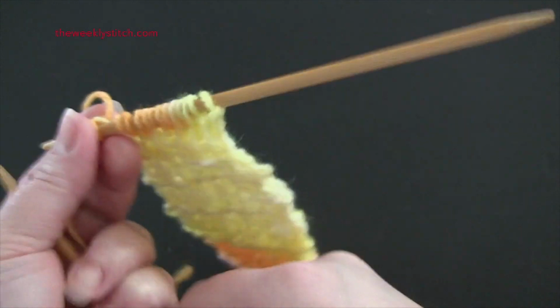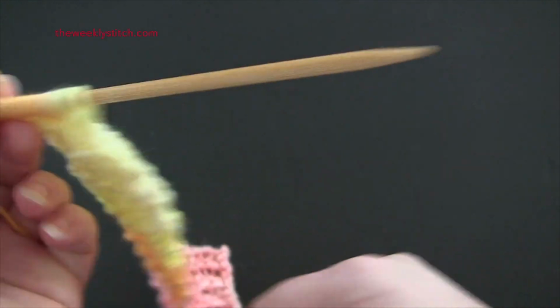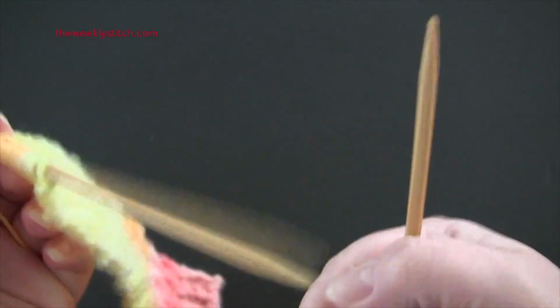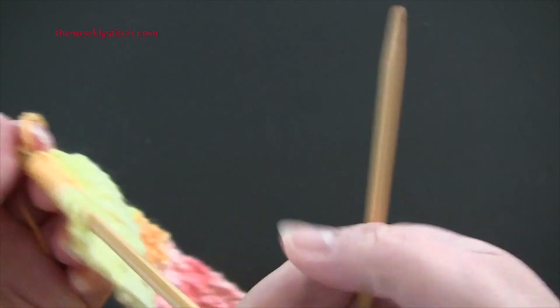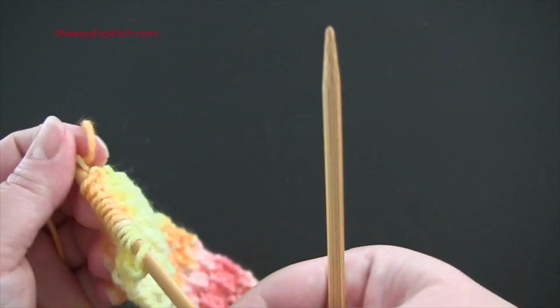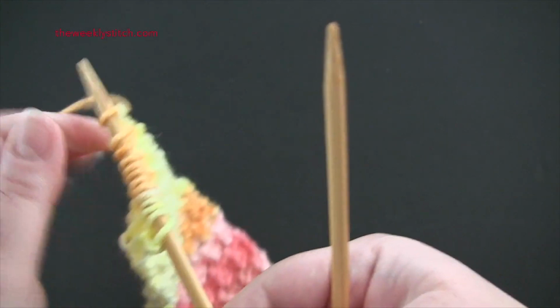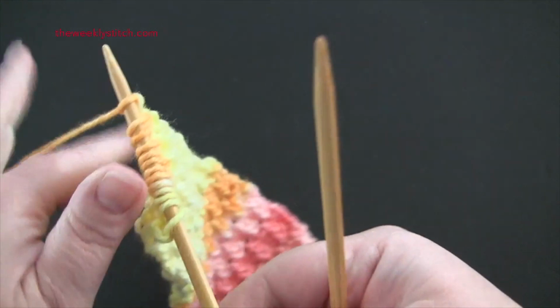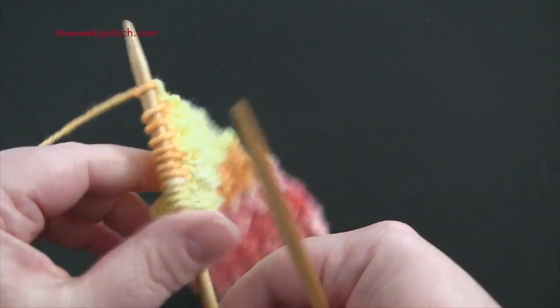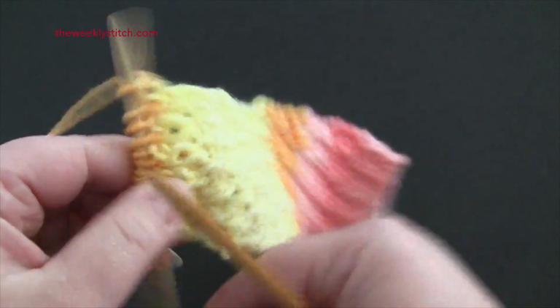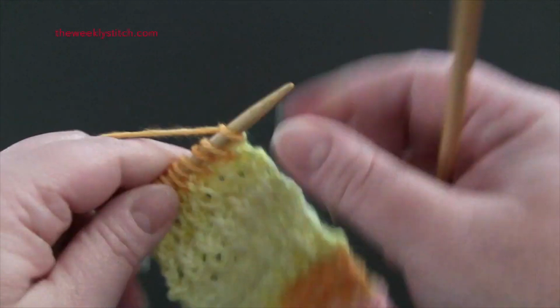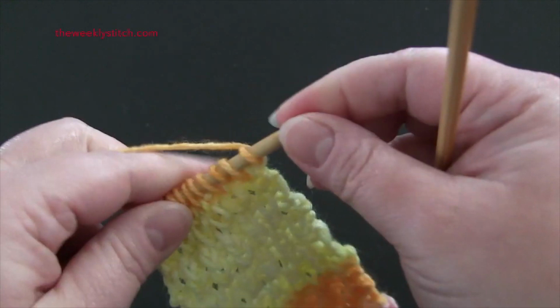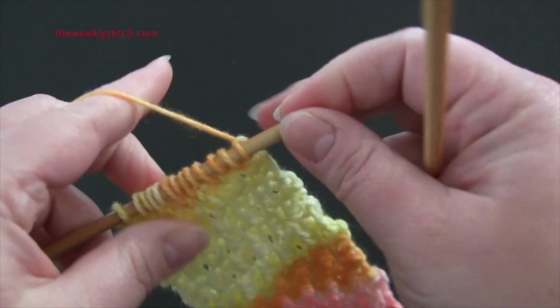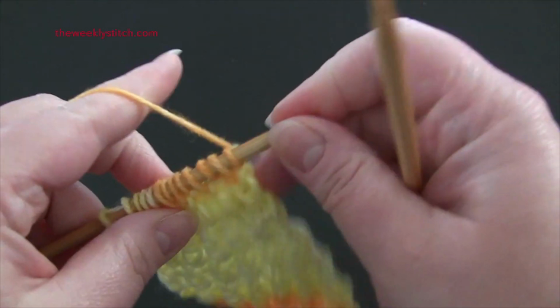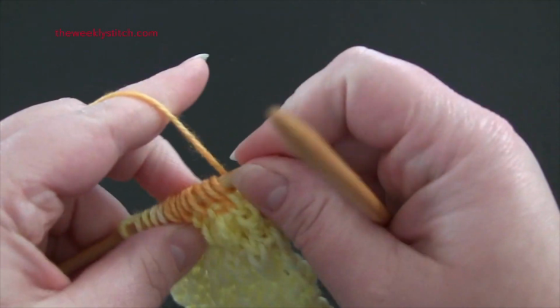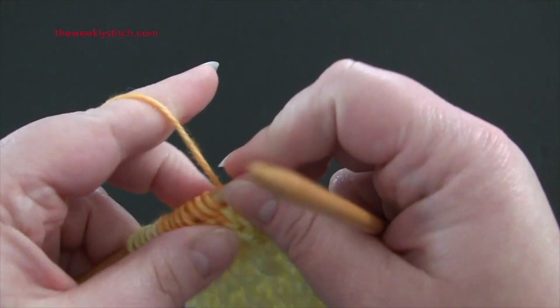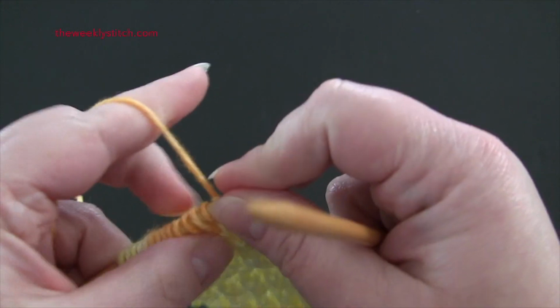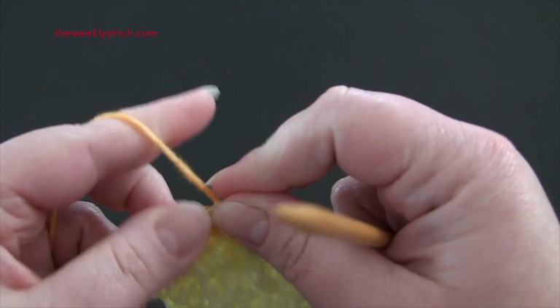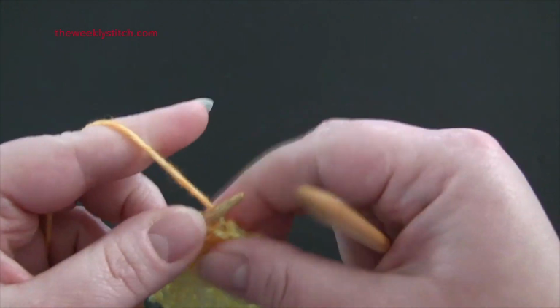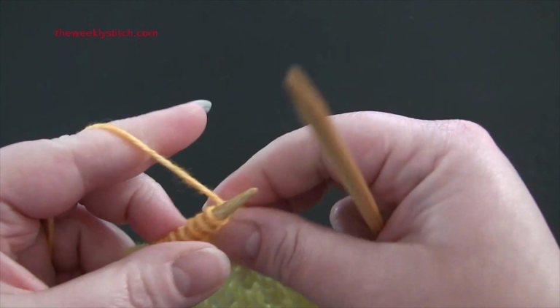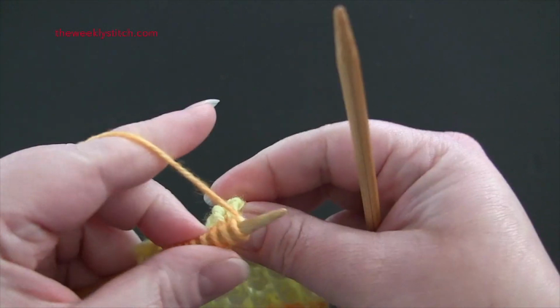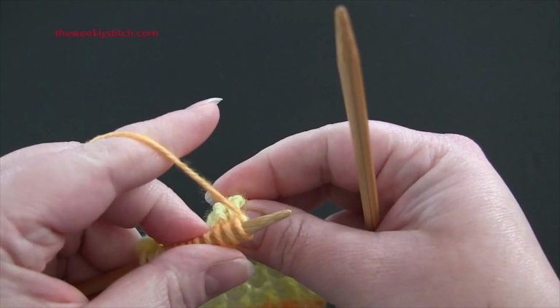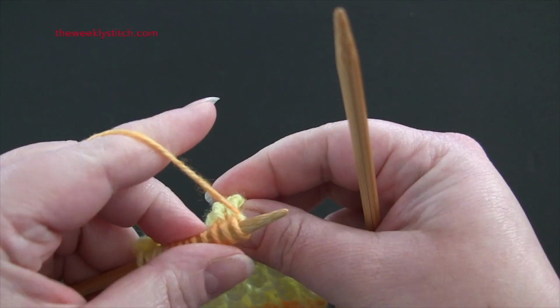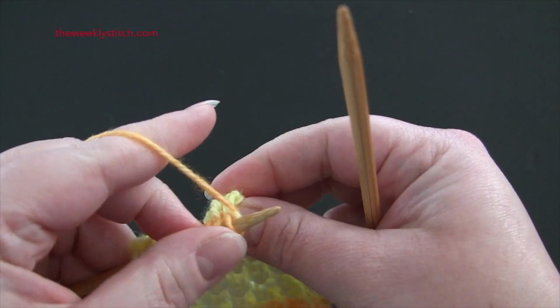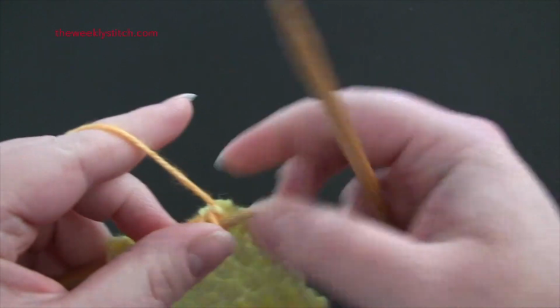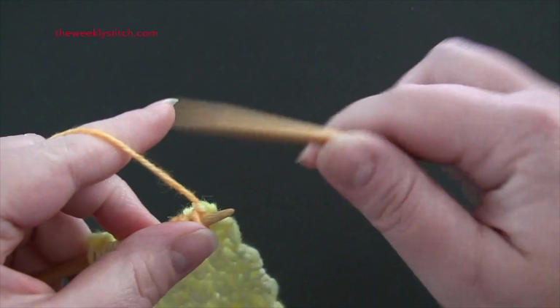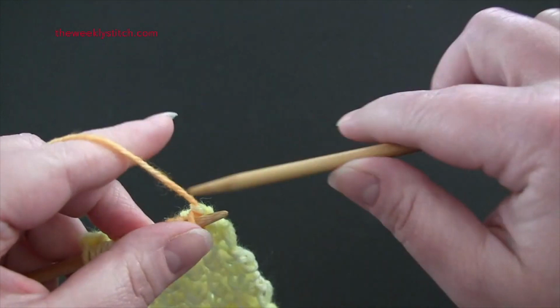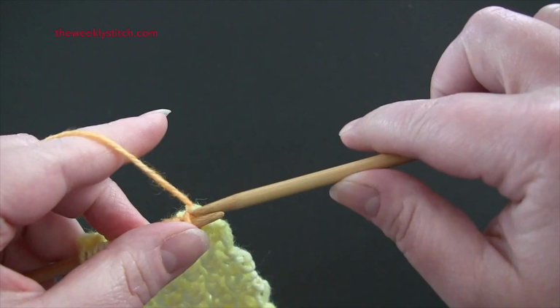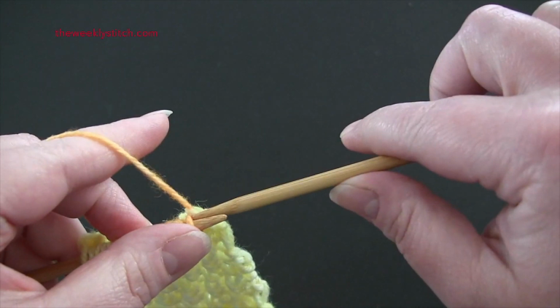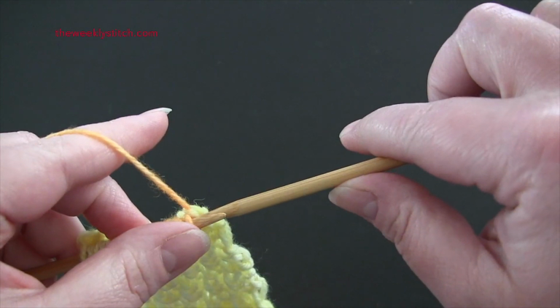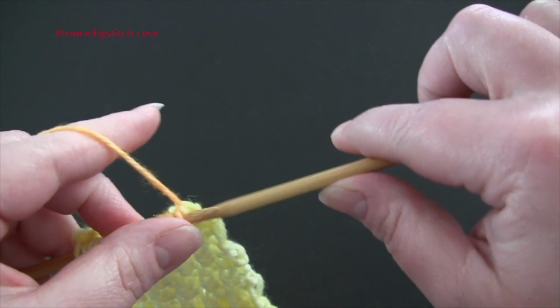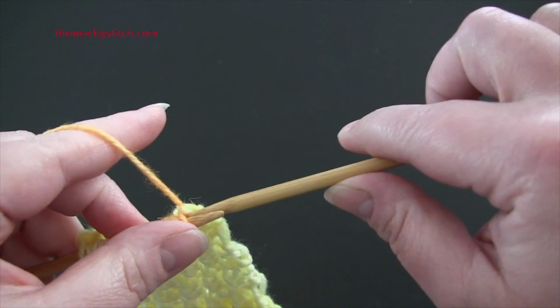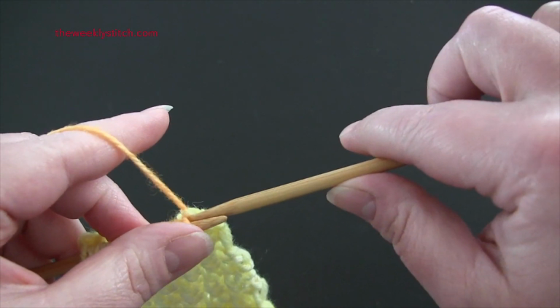For row 5, you're going to knit all stitches through the back loop.